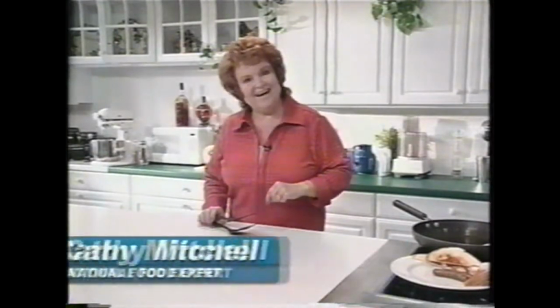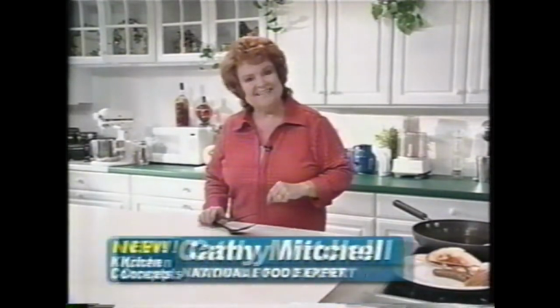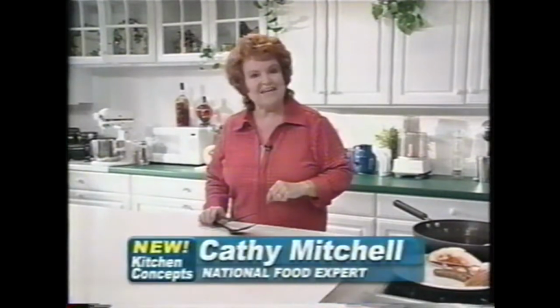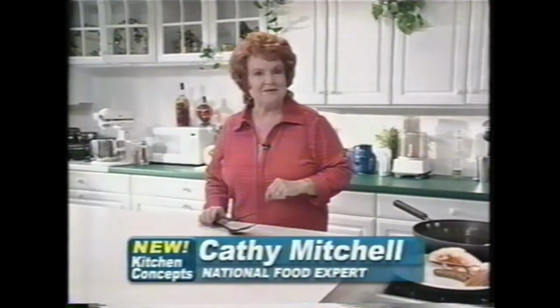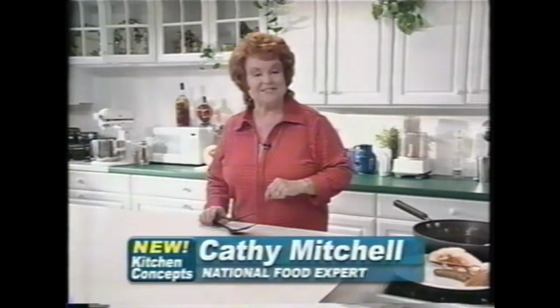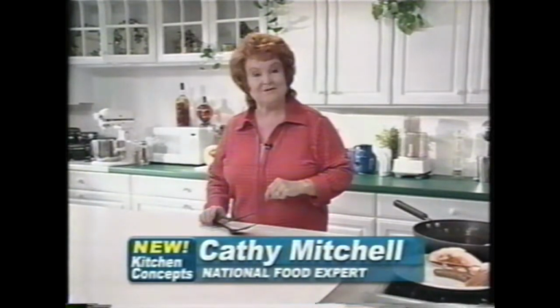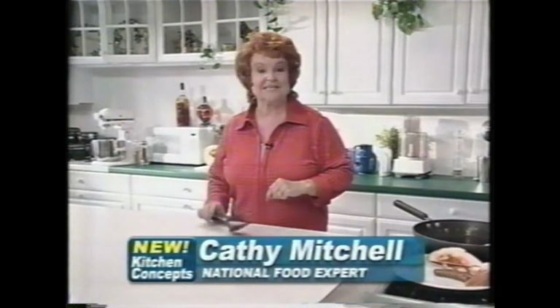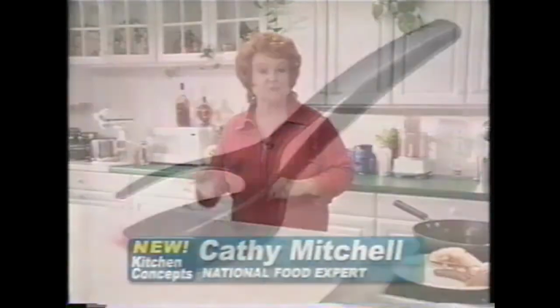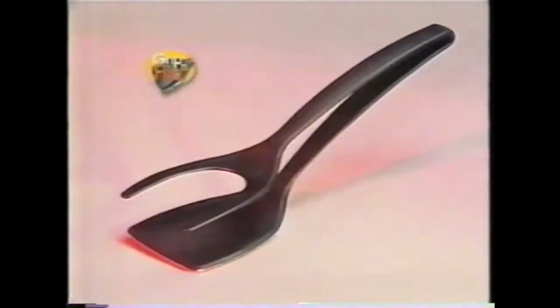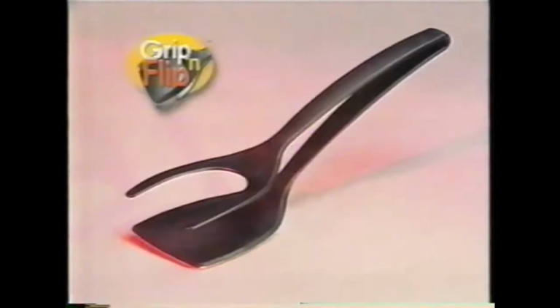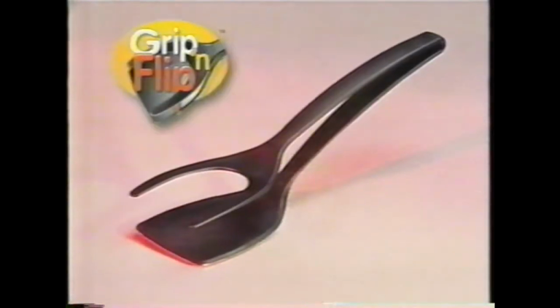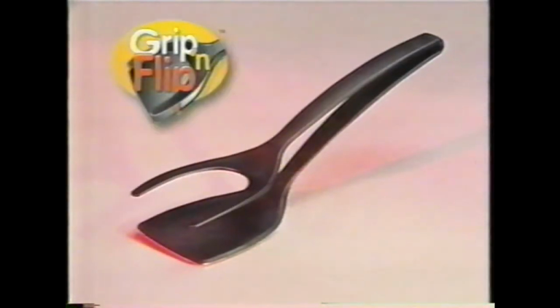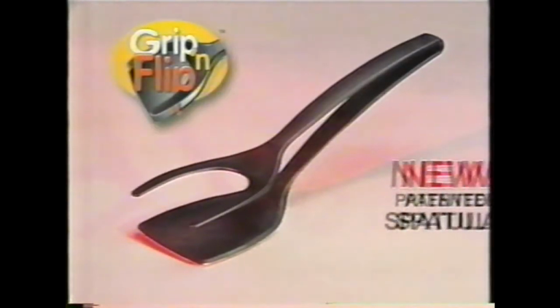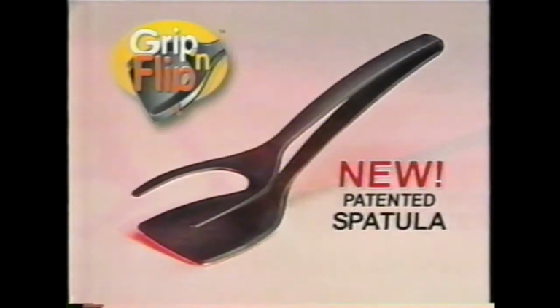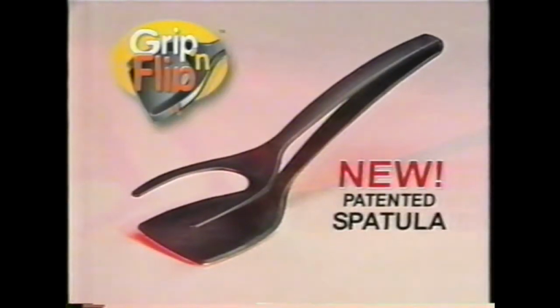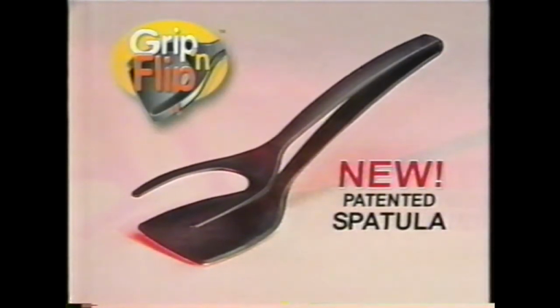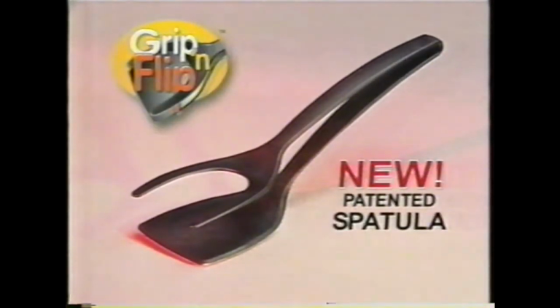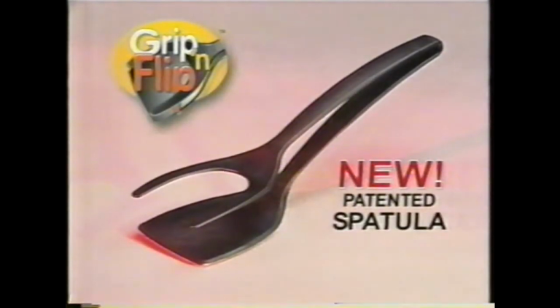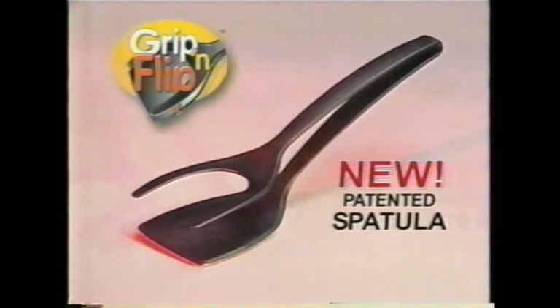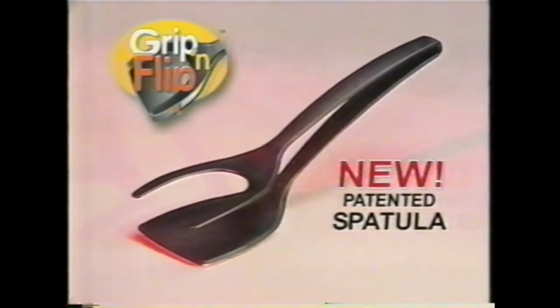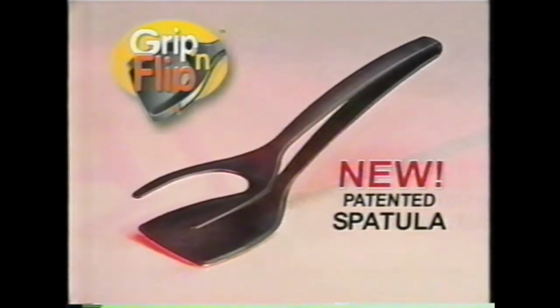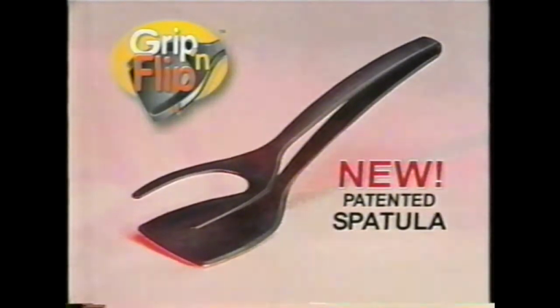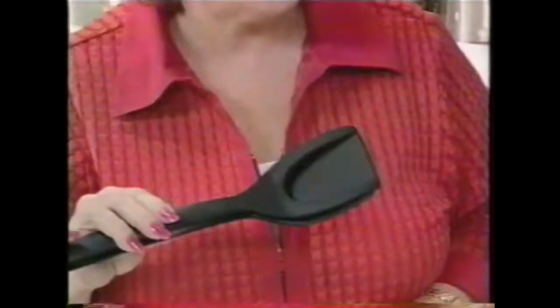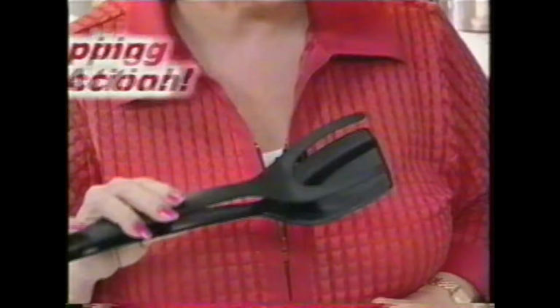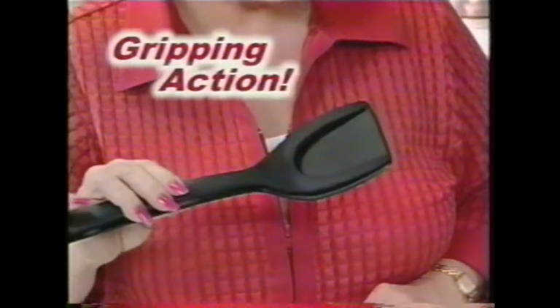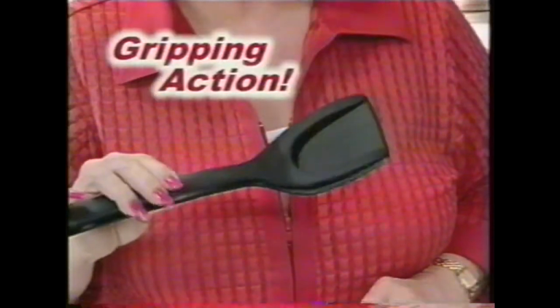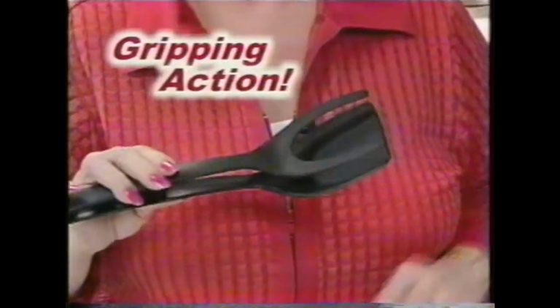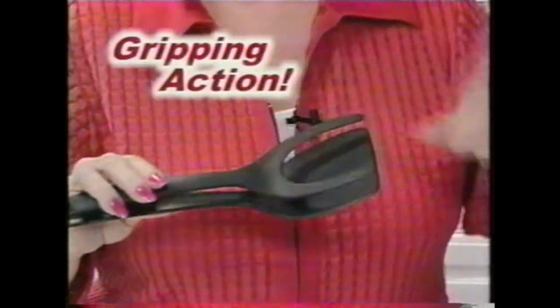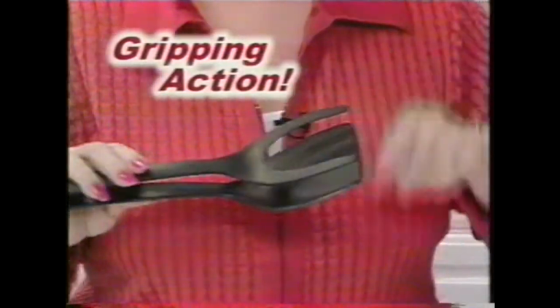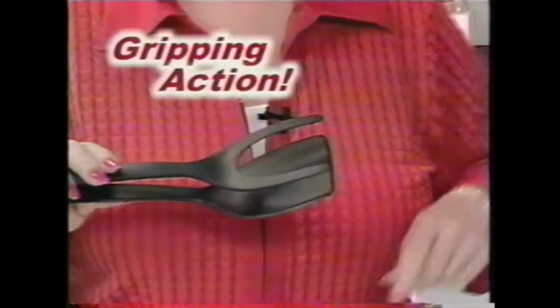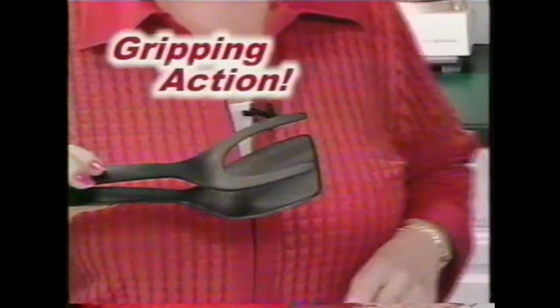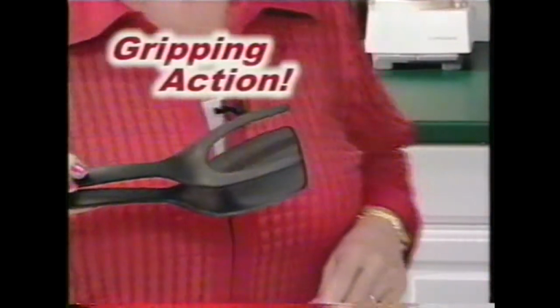Hi, Kathy Mitchell here in the kitchen with Grip and Flip — a unique new spatula with a precision gripping action. Here's how it works.